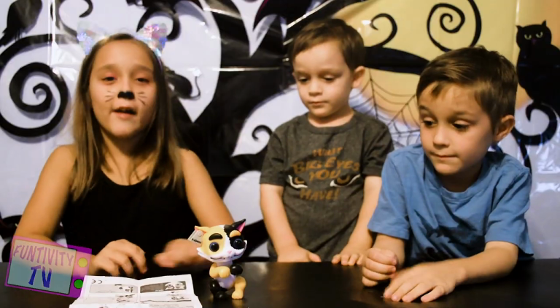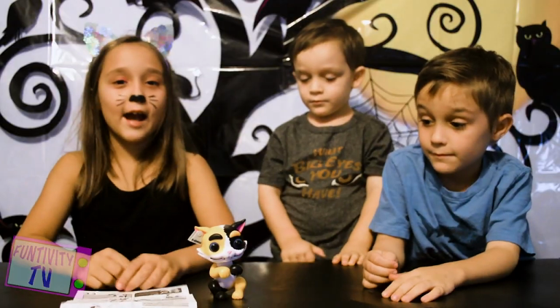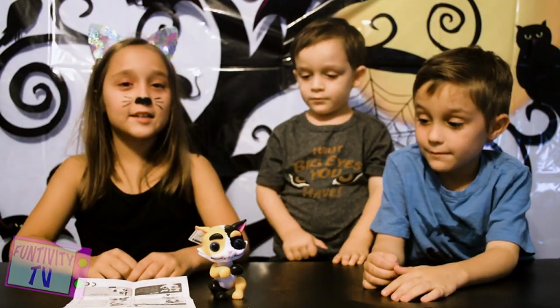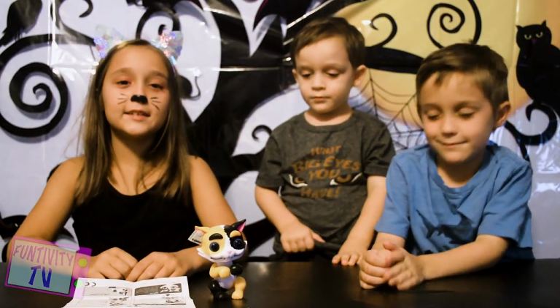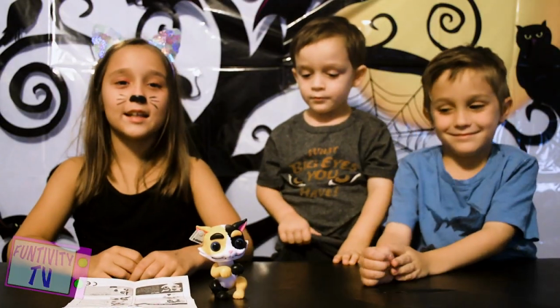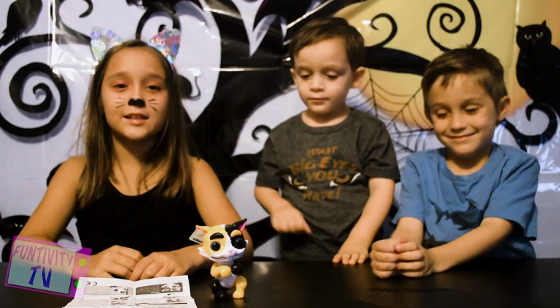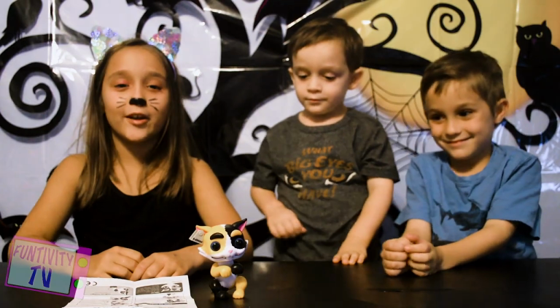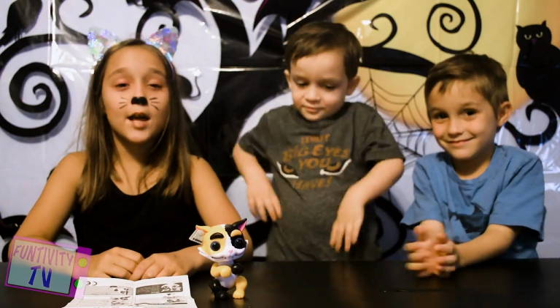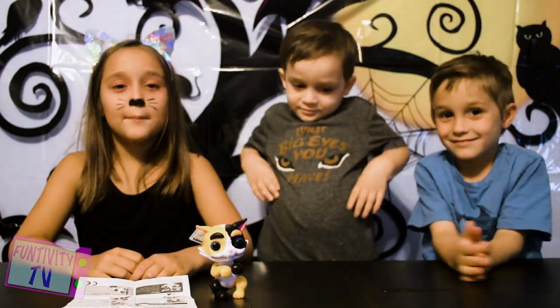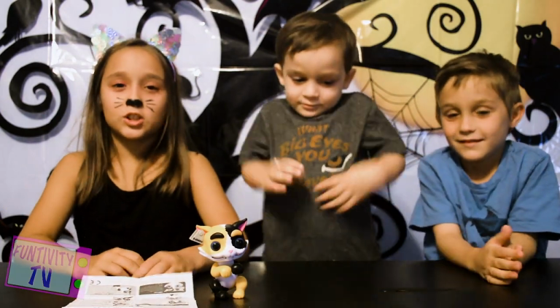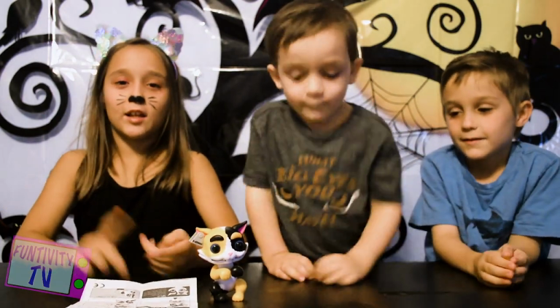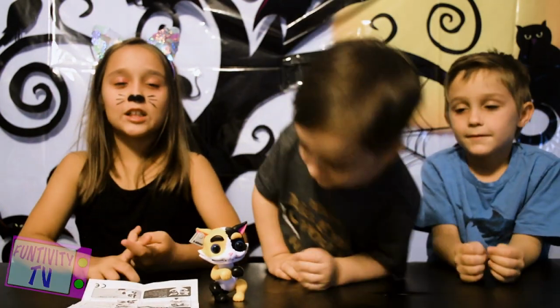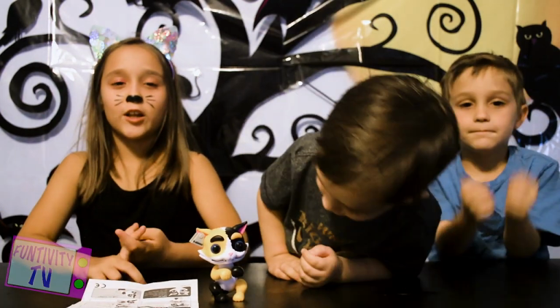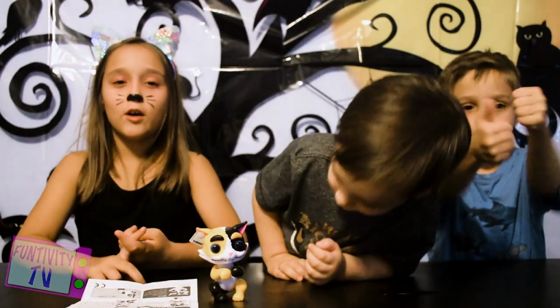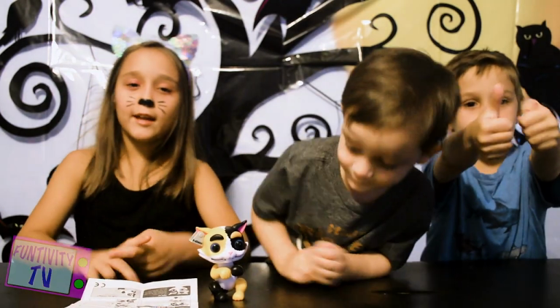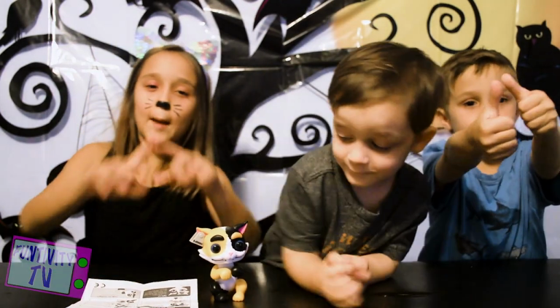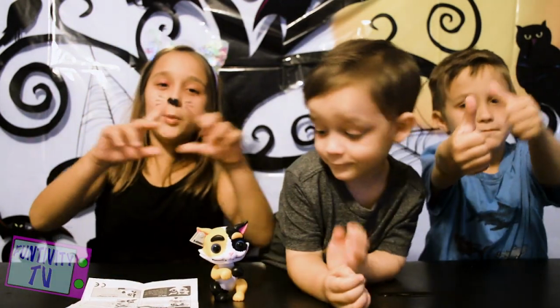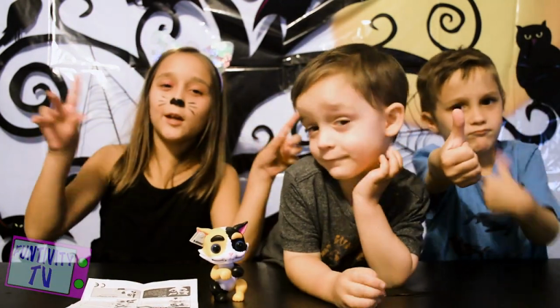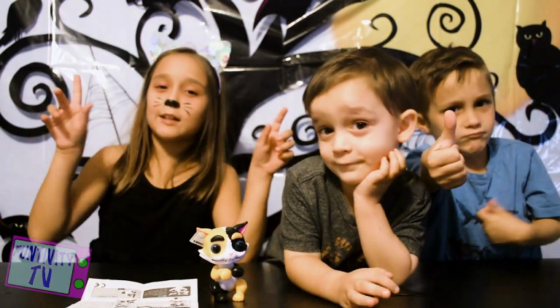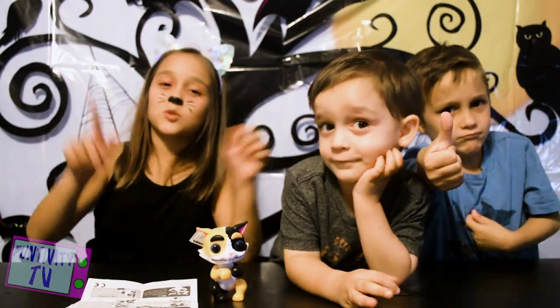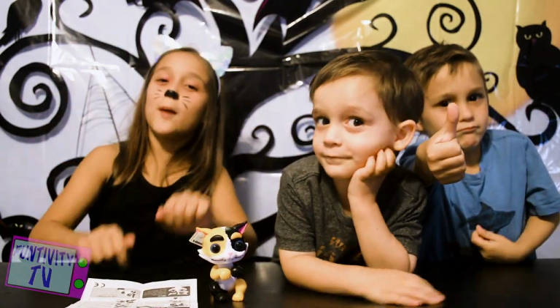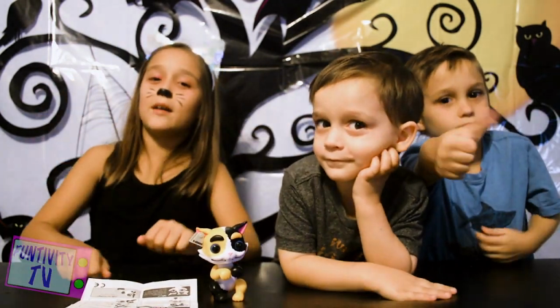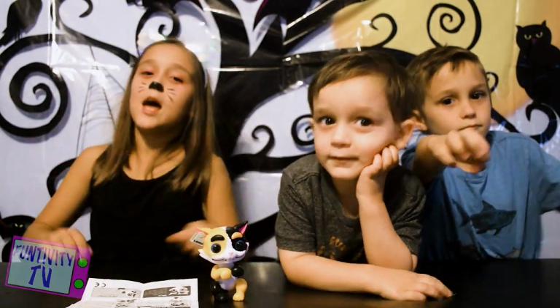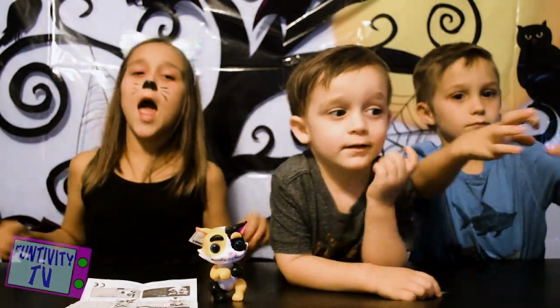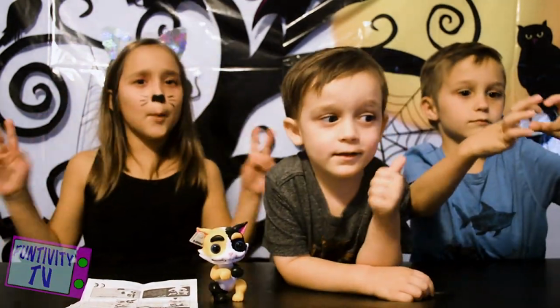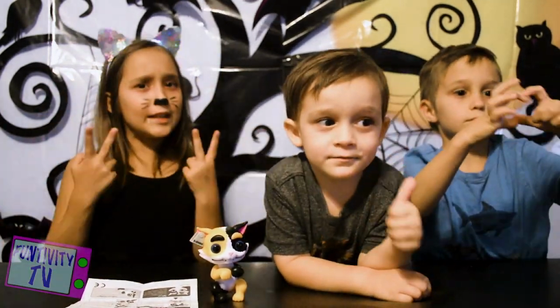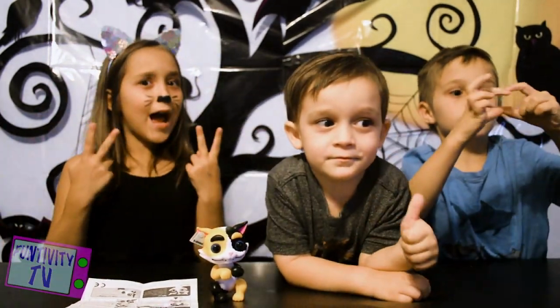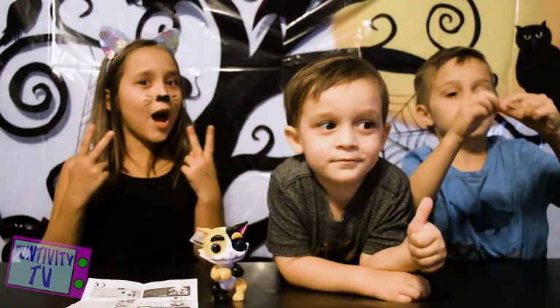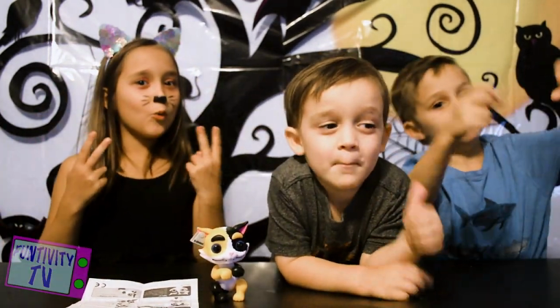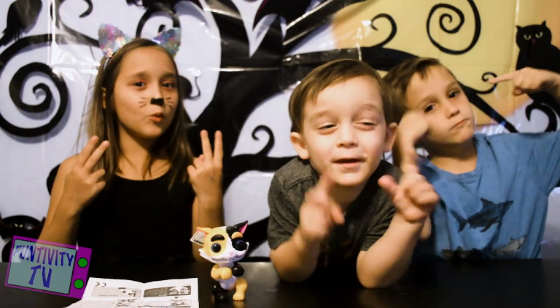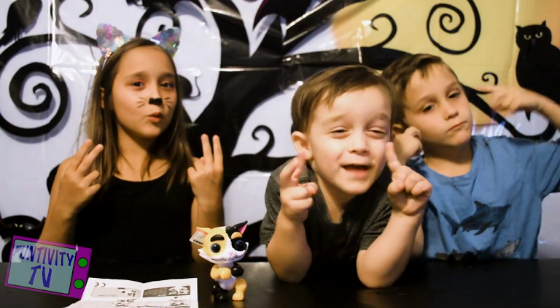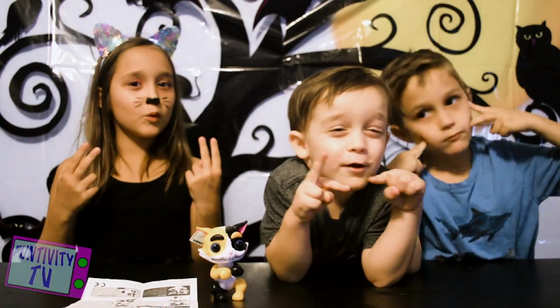Alright guys, so that's the end of this video. Make sure to like this video, hit that big red subscribe button, and peace out! Peace out!